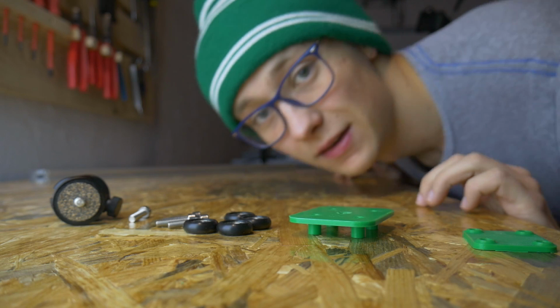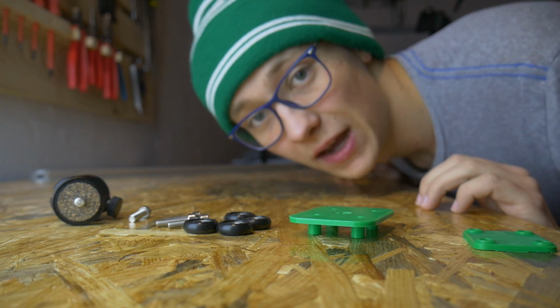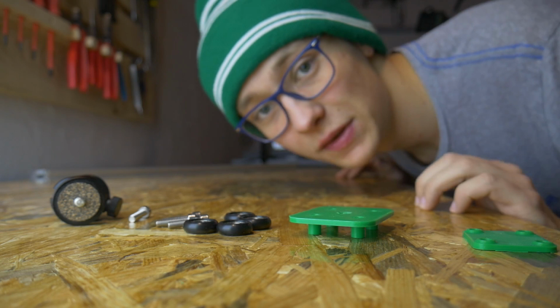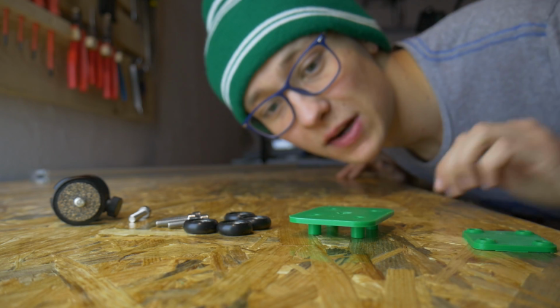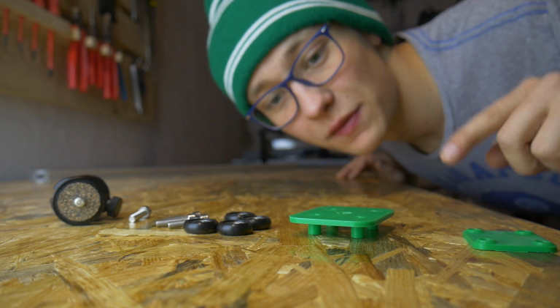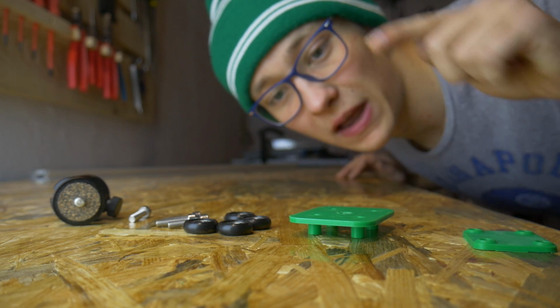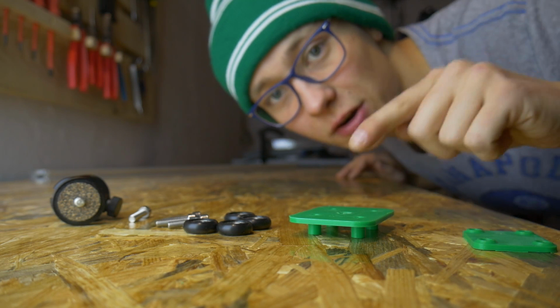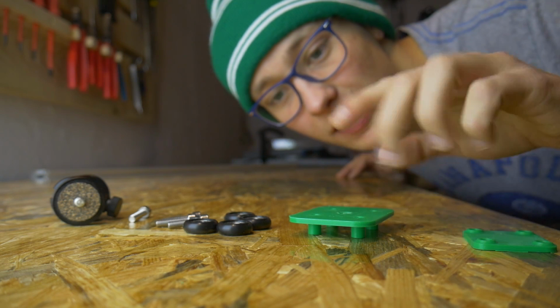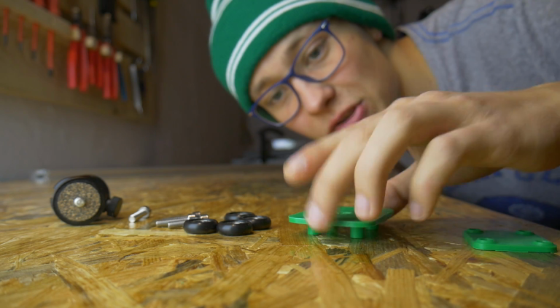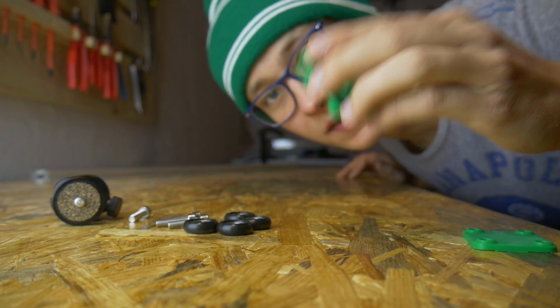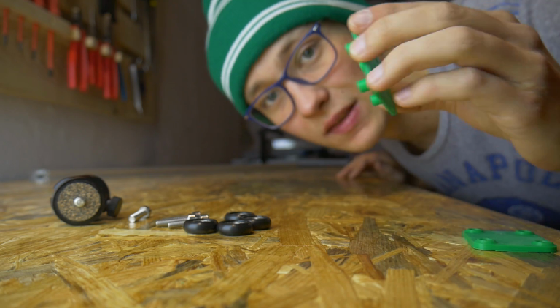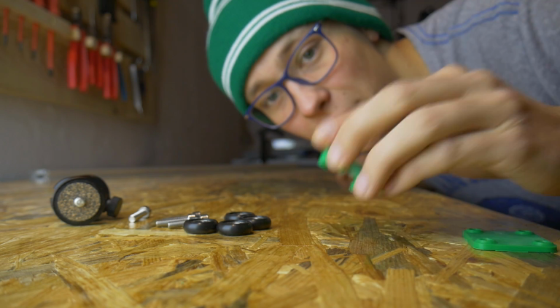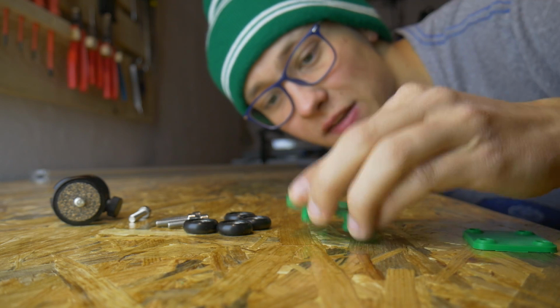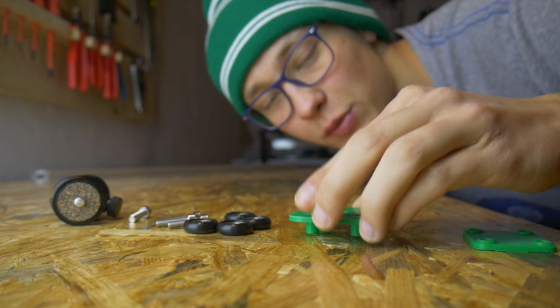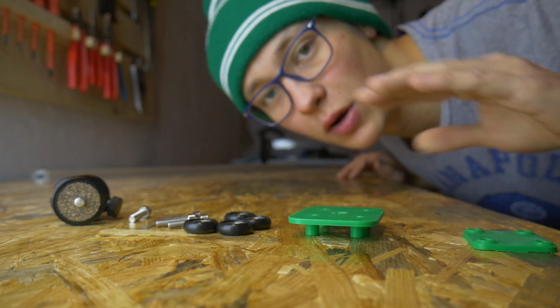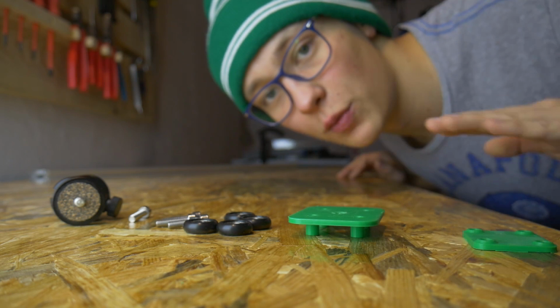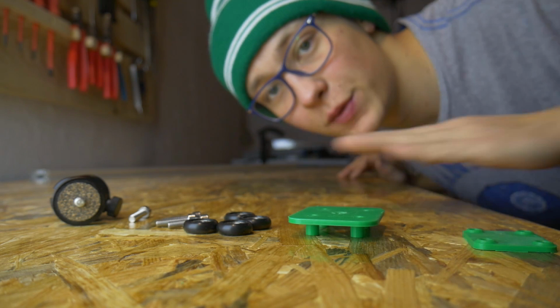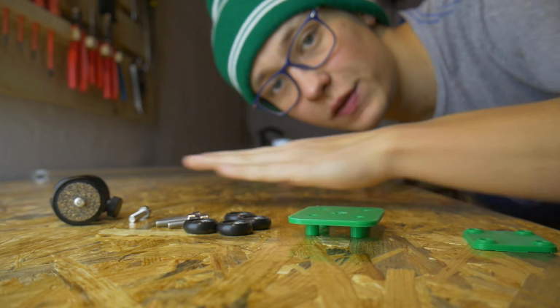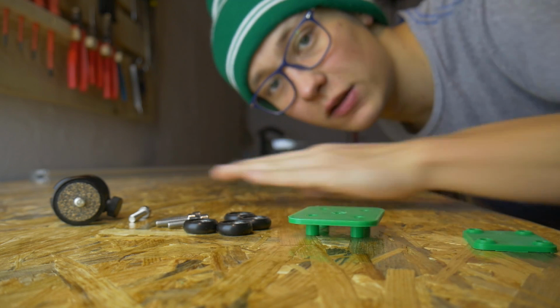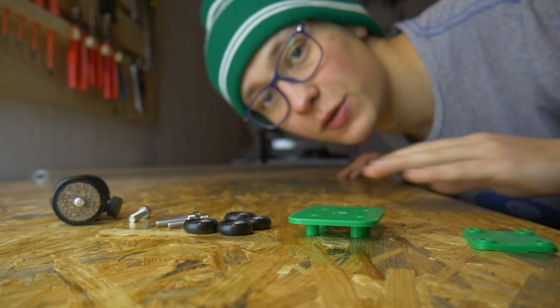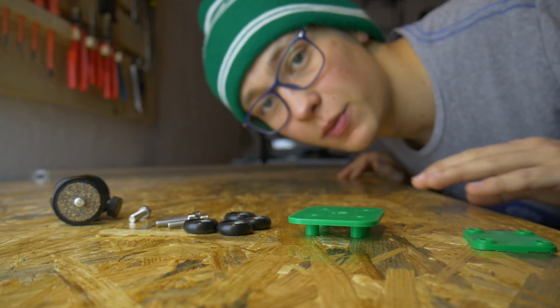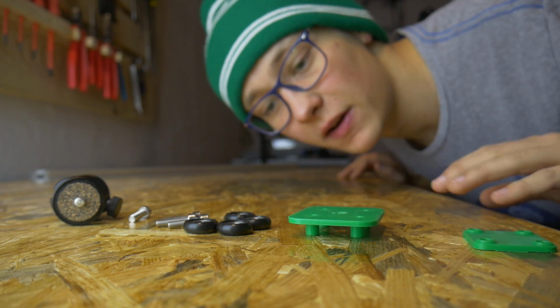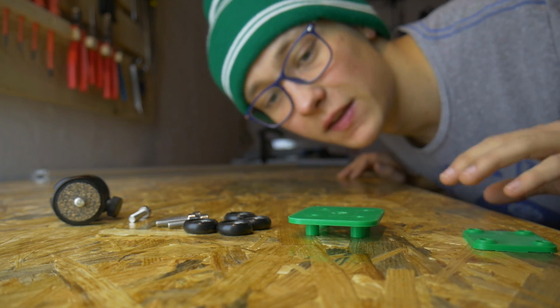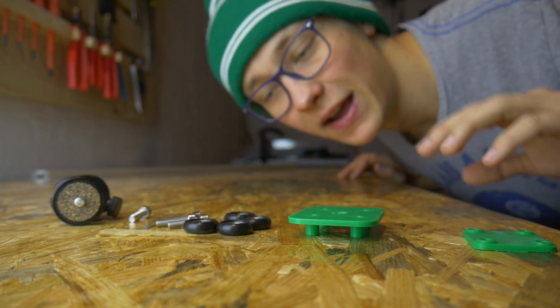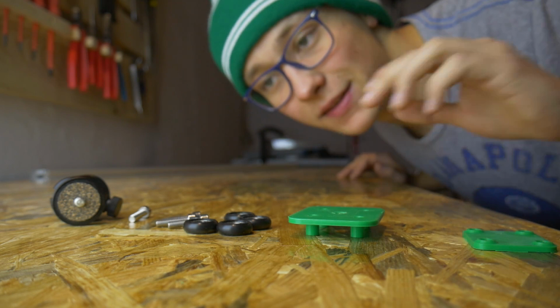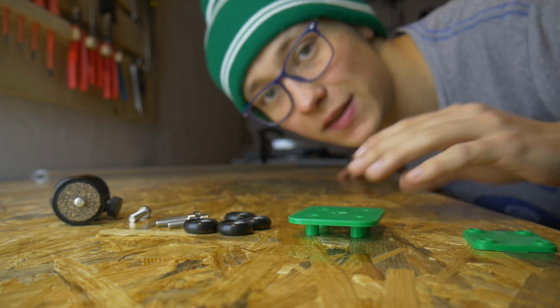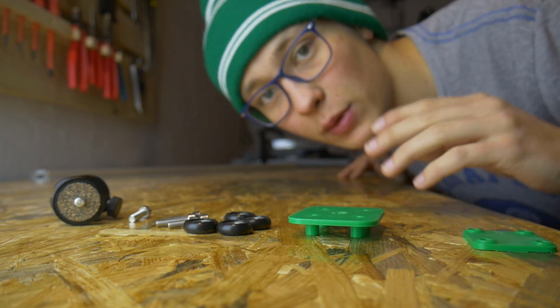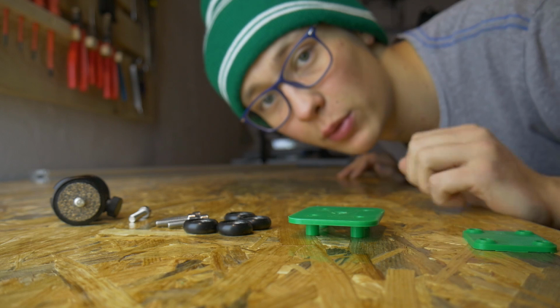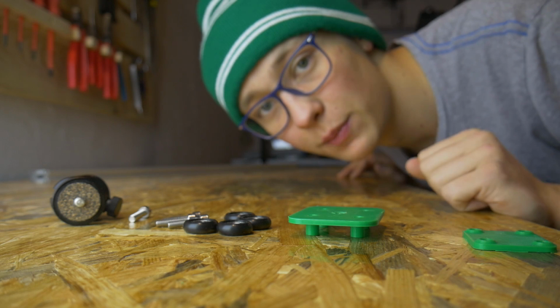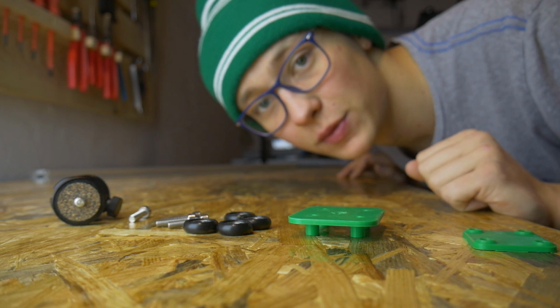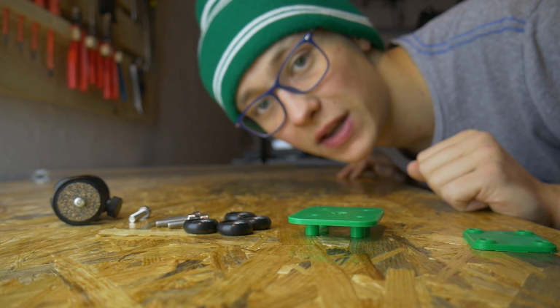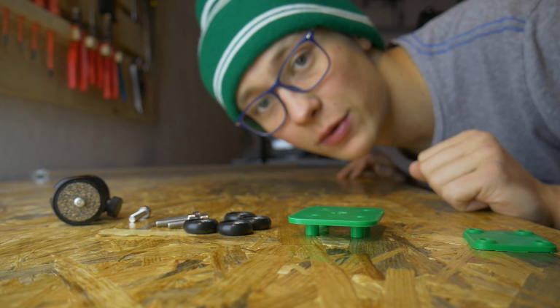I will start with the camera carriage. This is the part that will go between the aluminum profiles, and this is where we will put the camera.